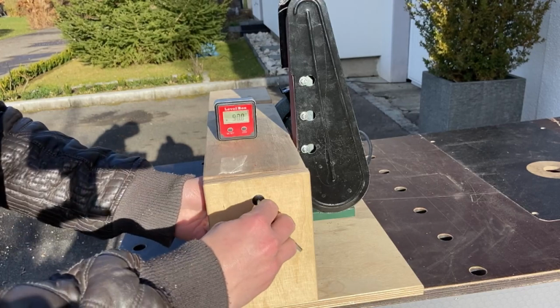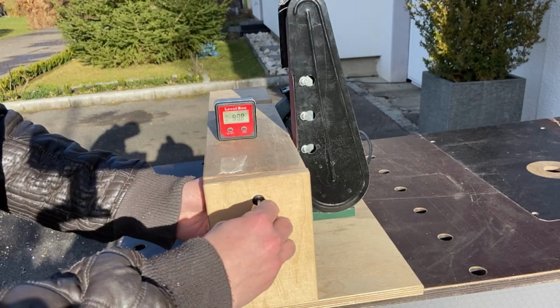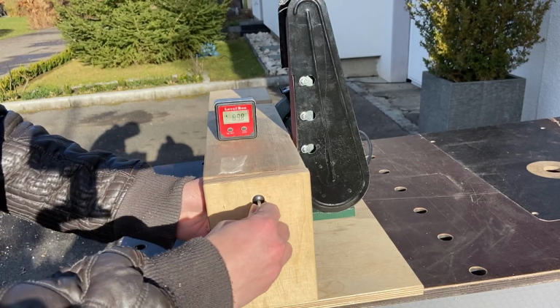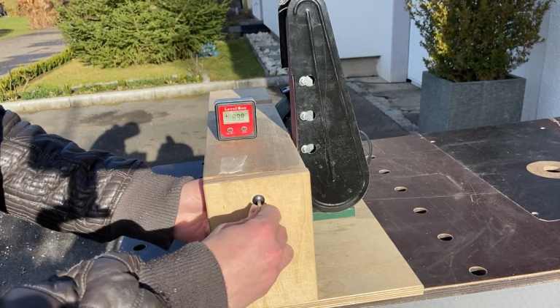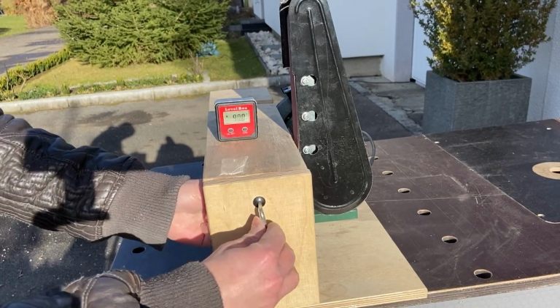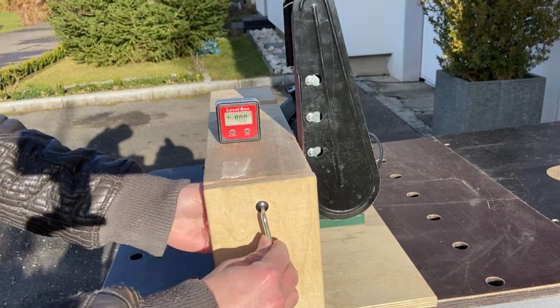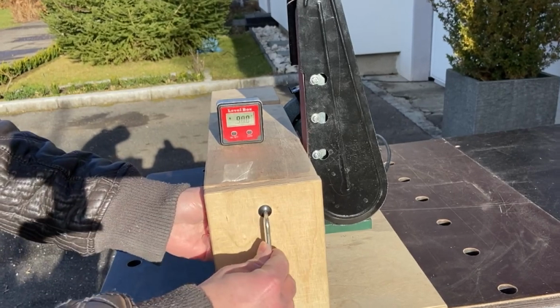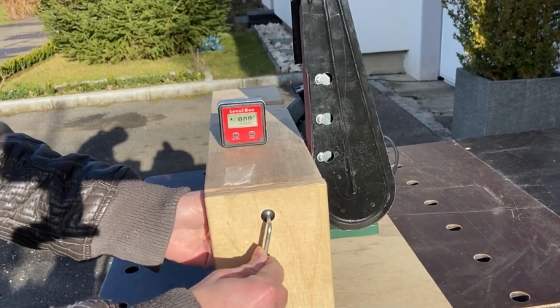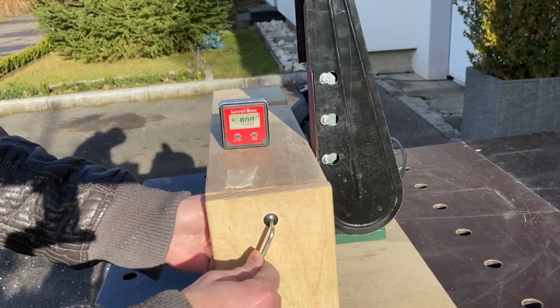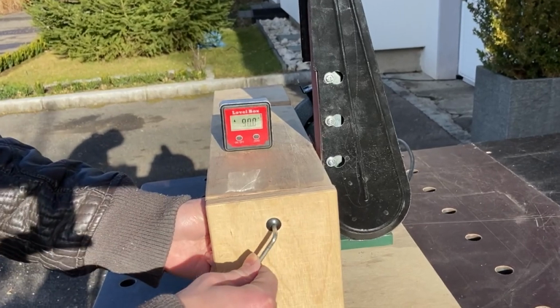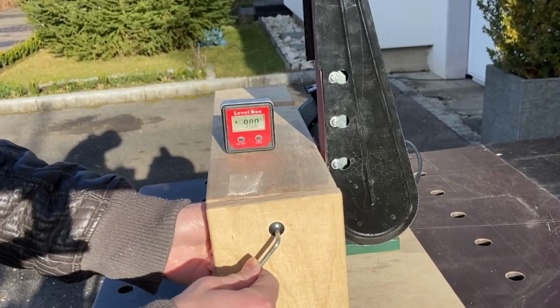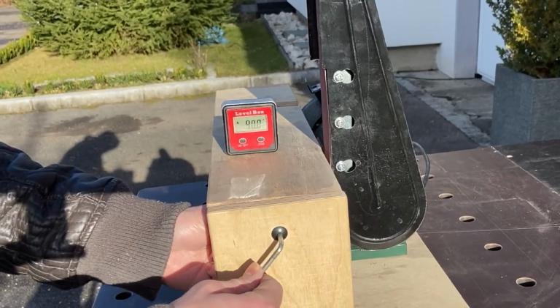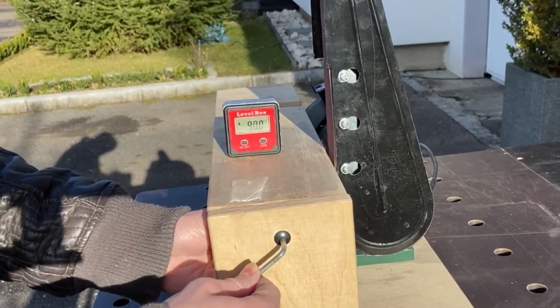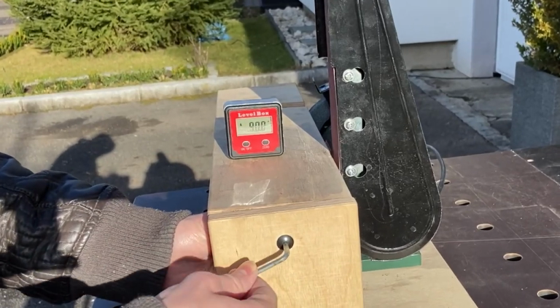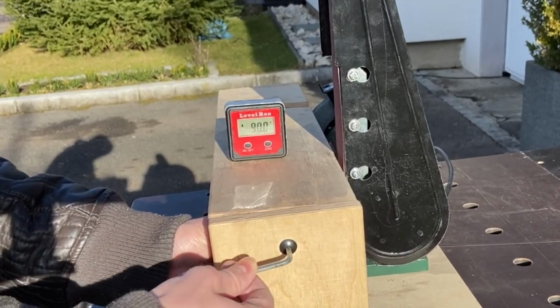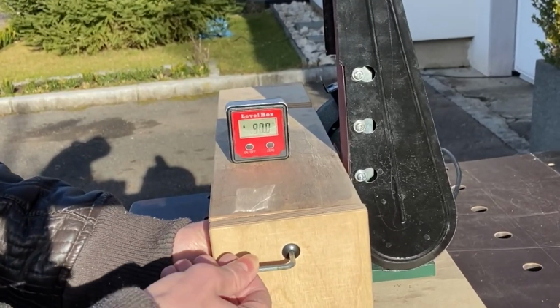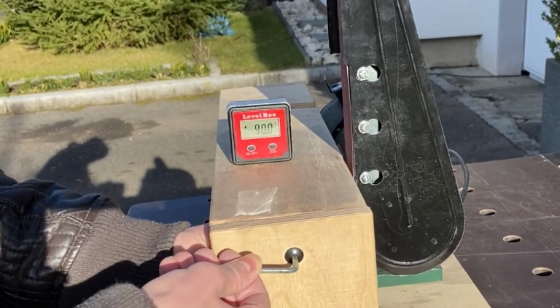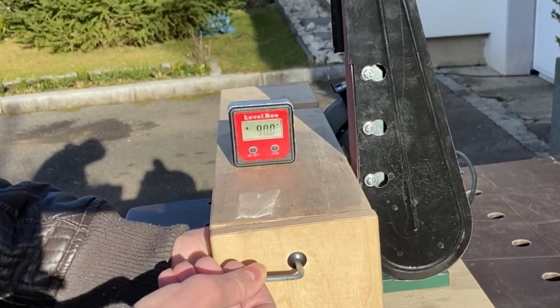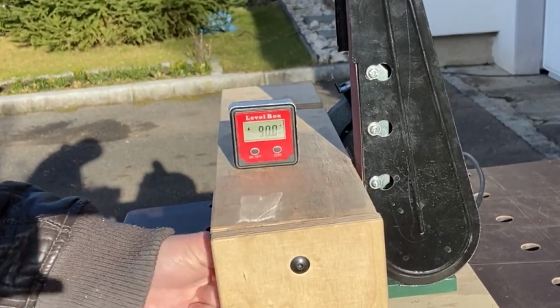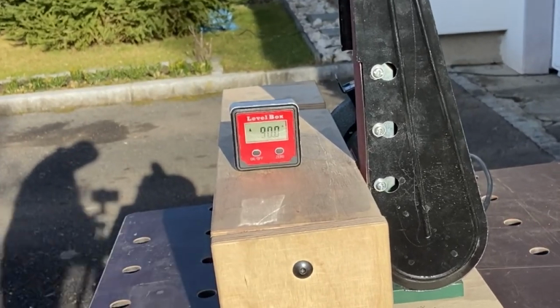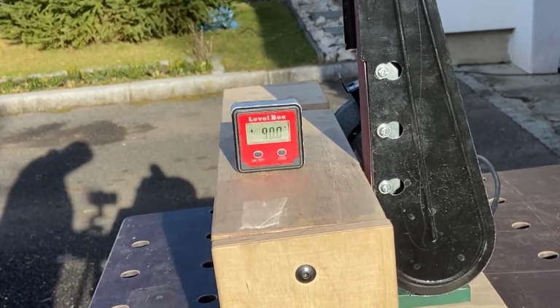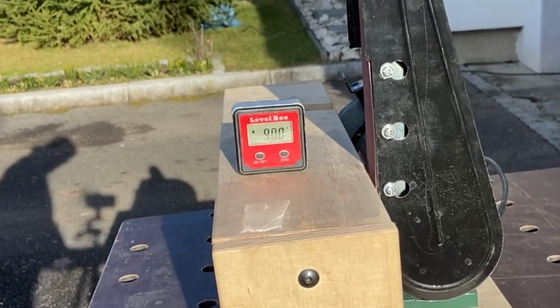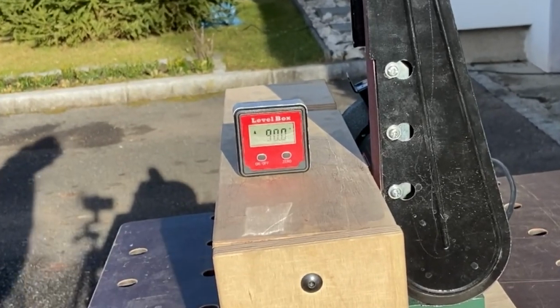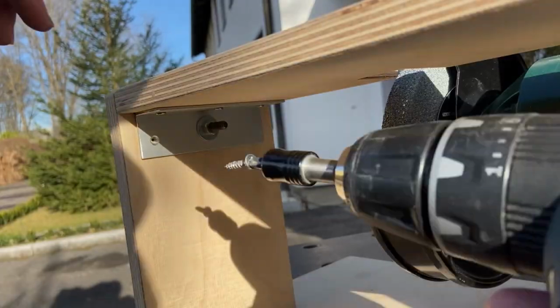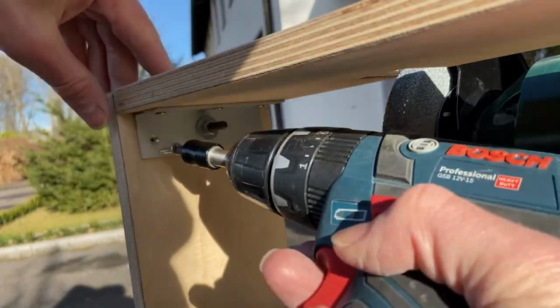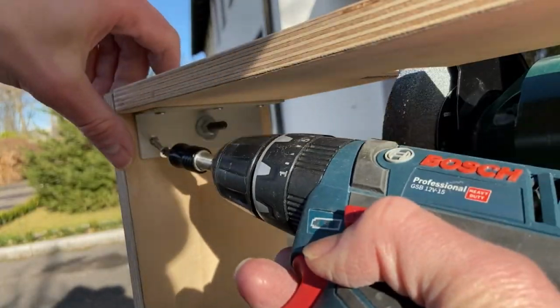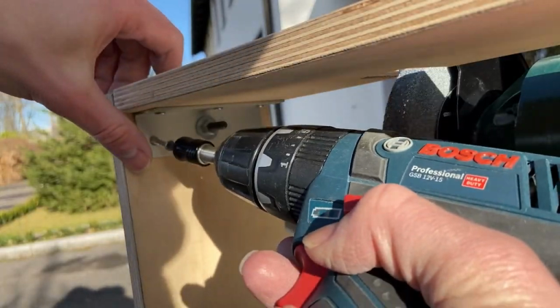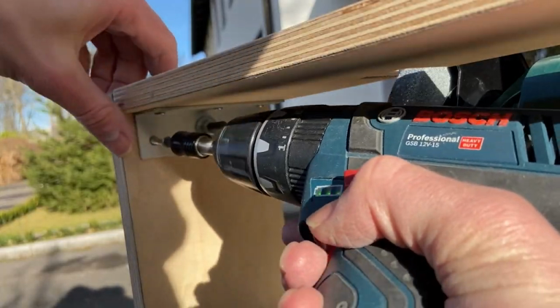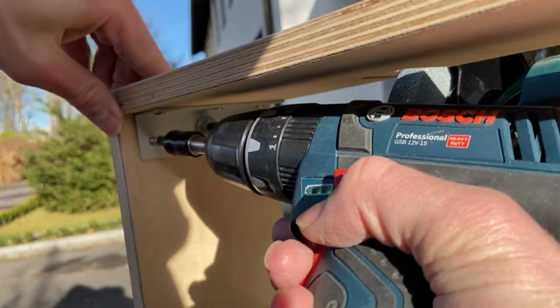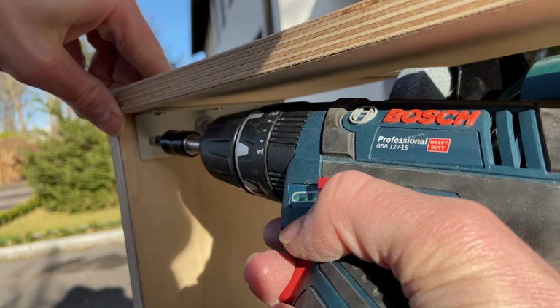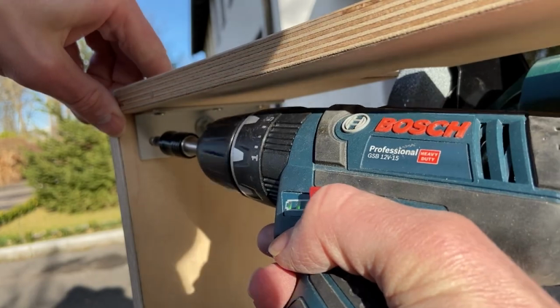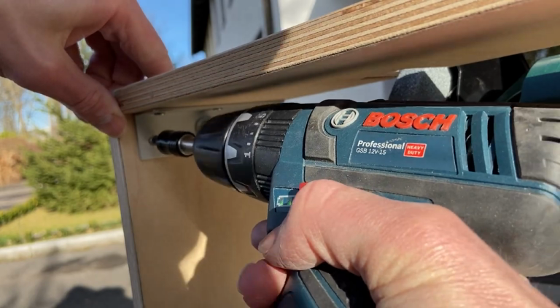Now you can adjust the angle to exactly 90 degrees and lock it with a screw.